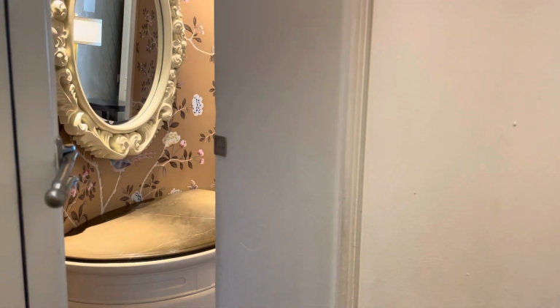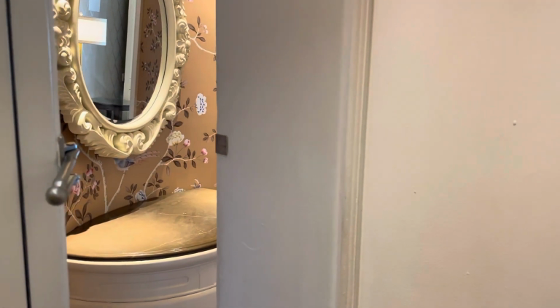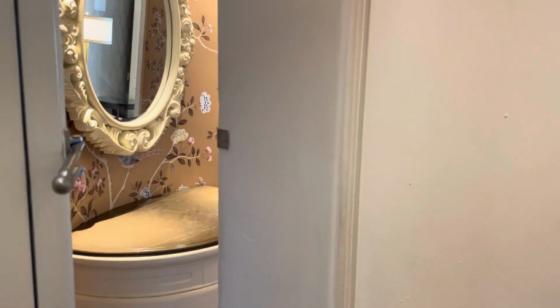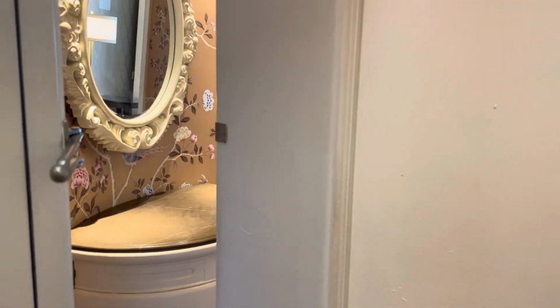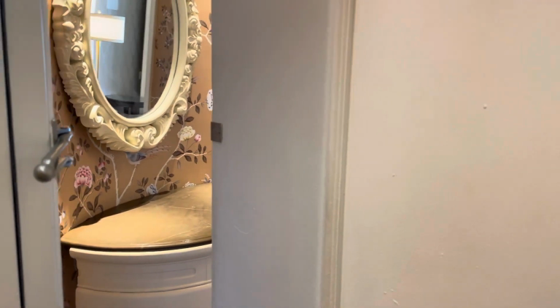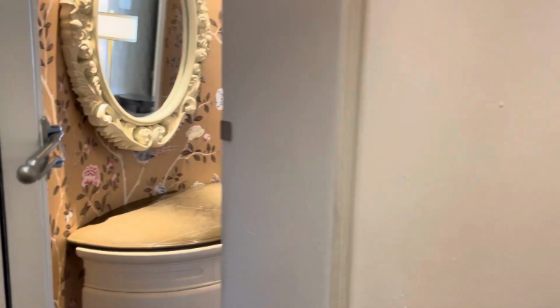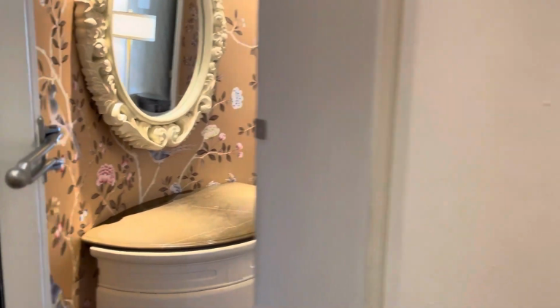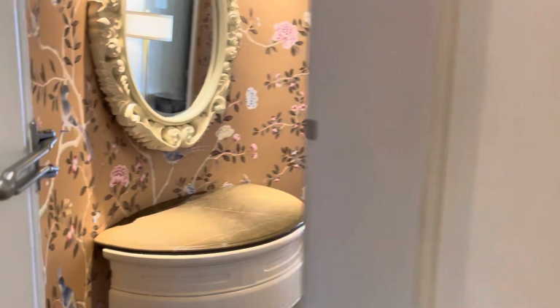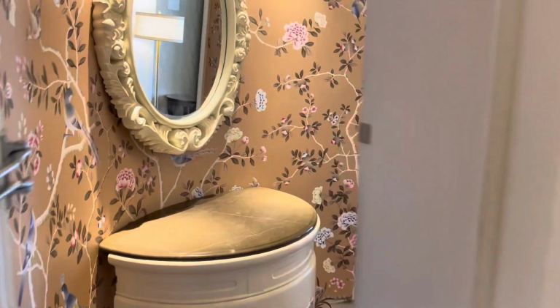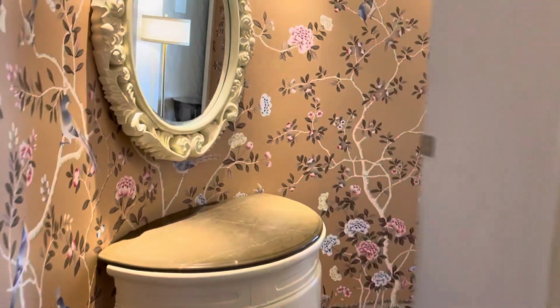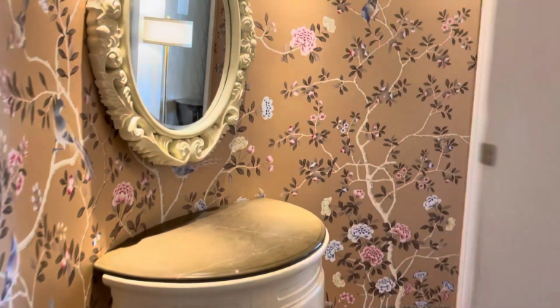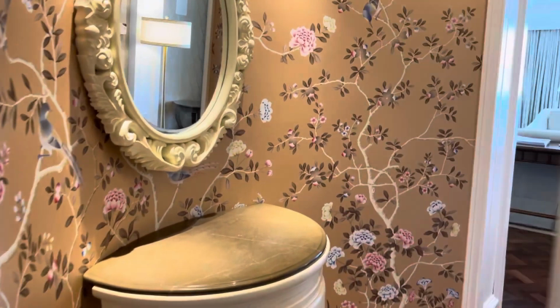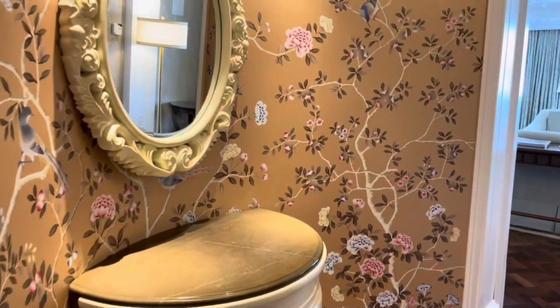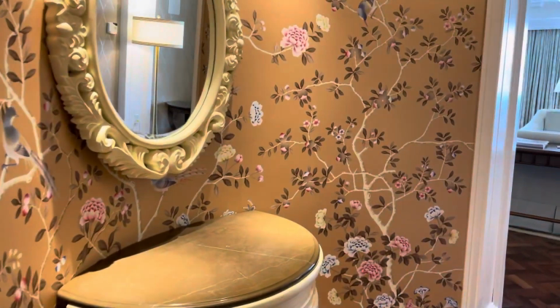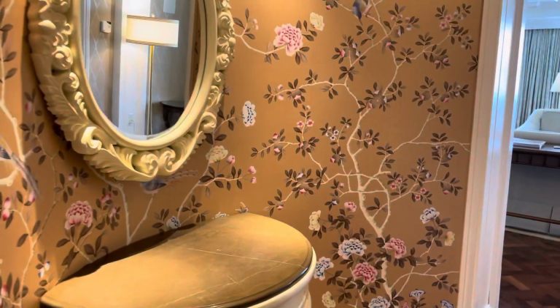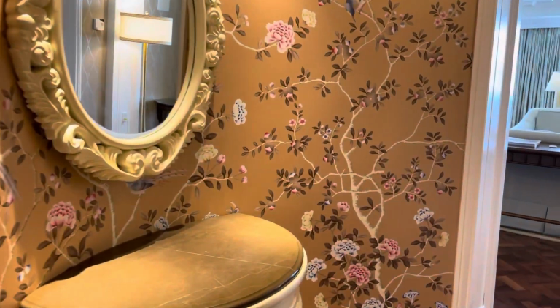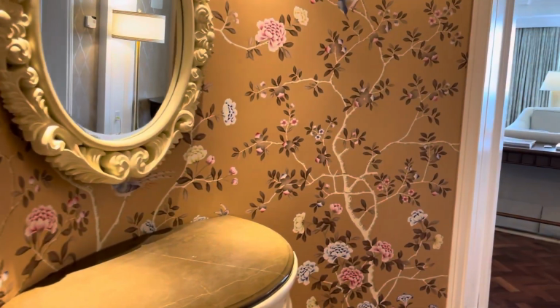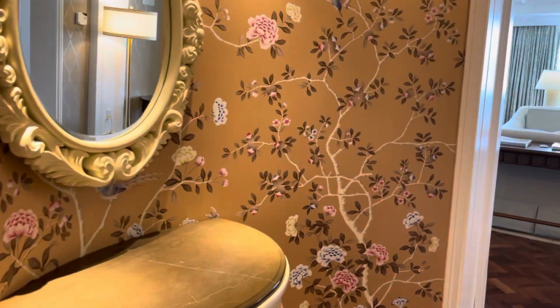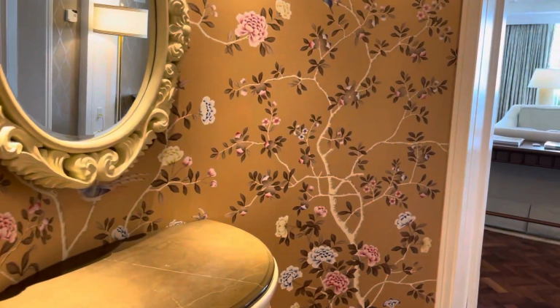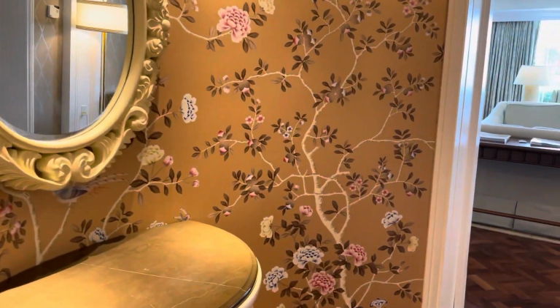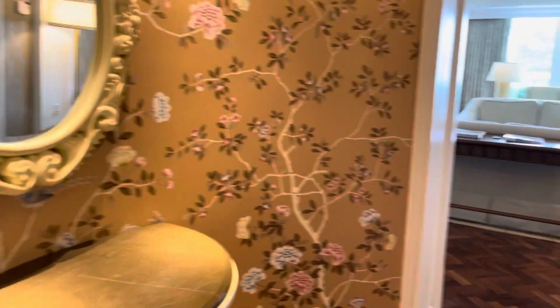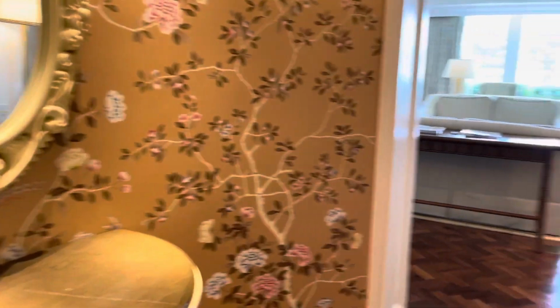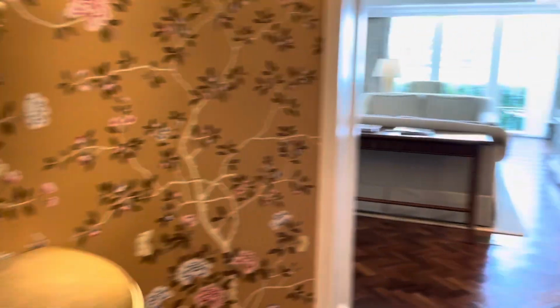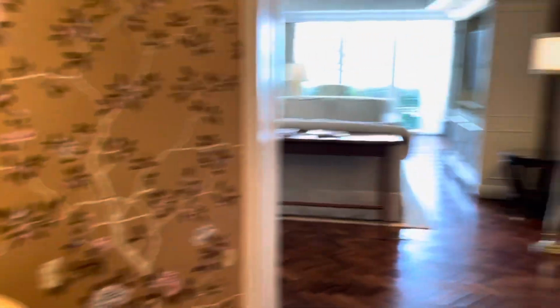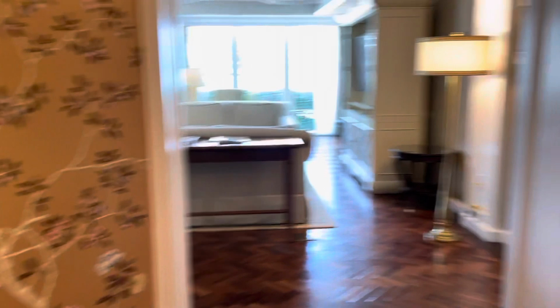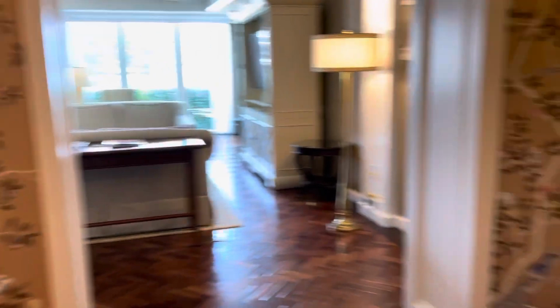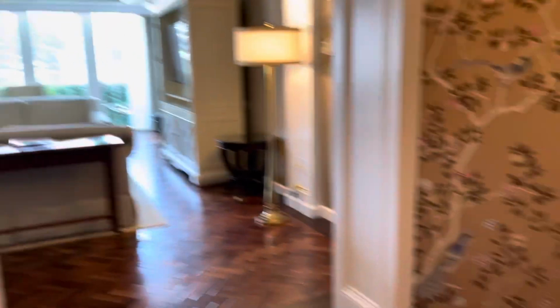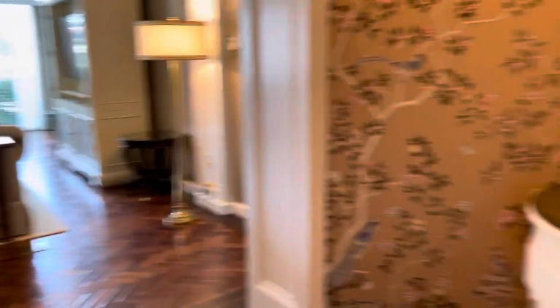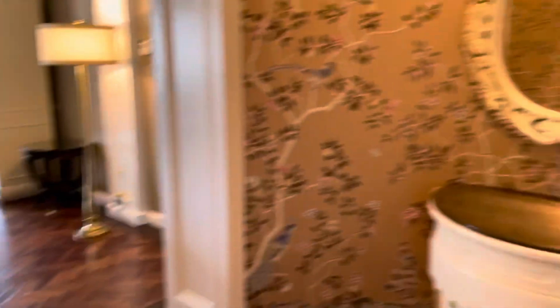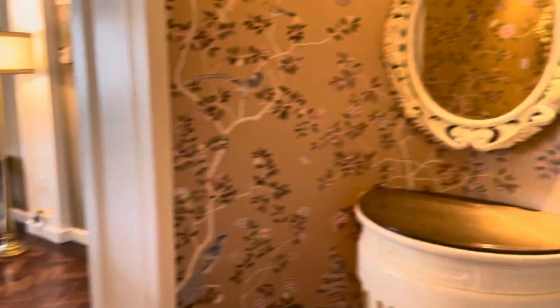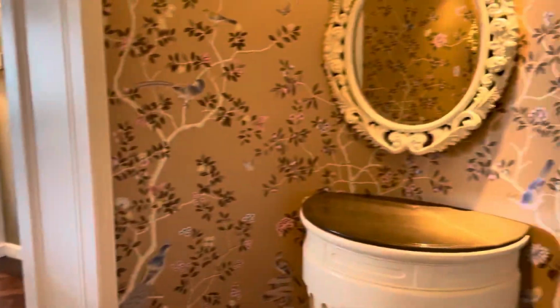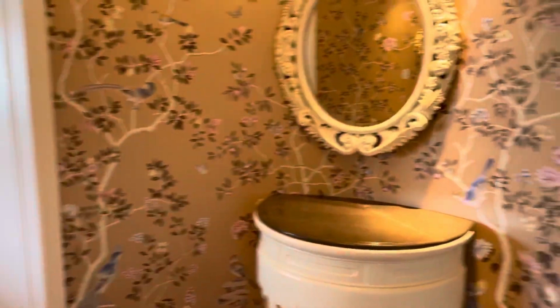We are at Disney's Grand Floridian. This is a three-bedroom villa.